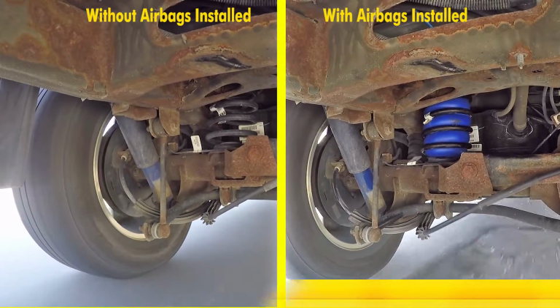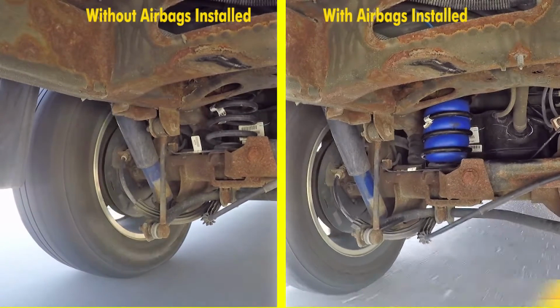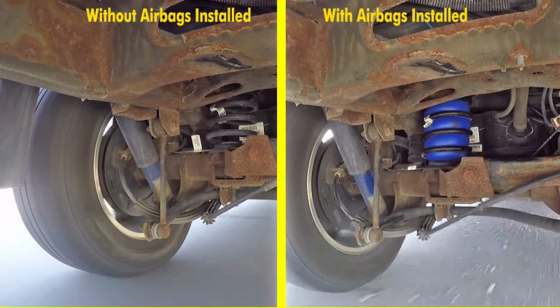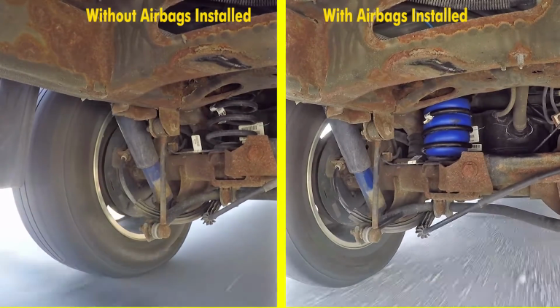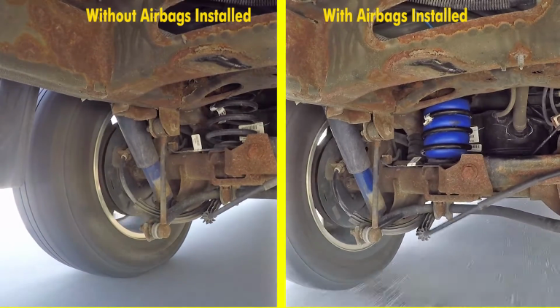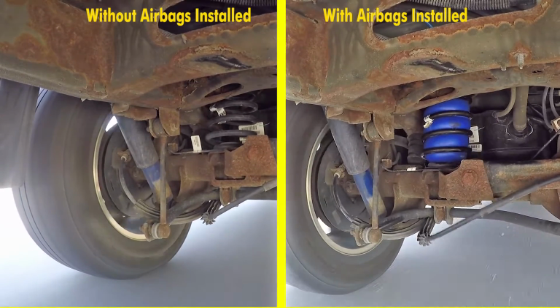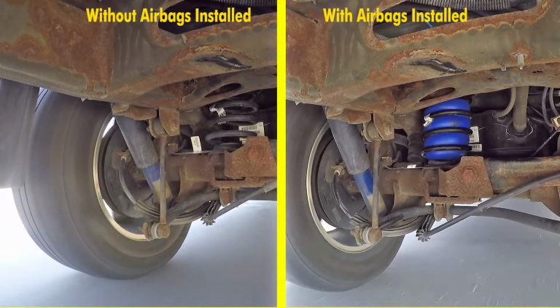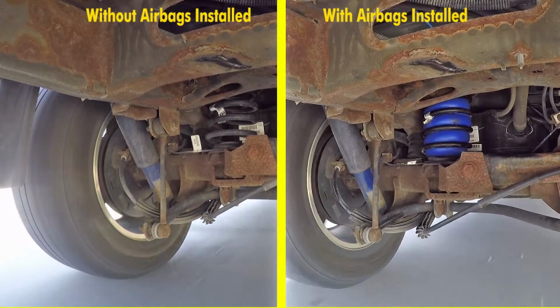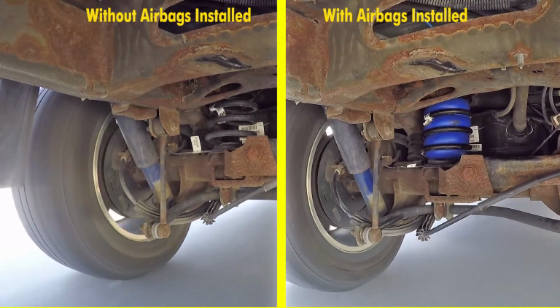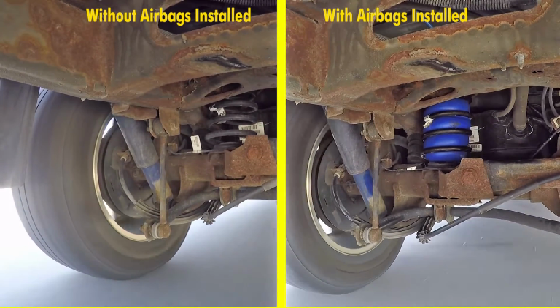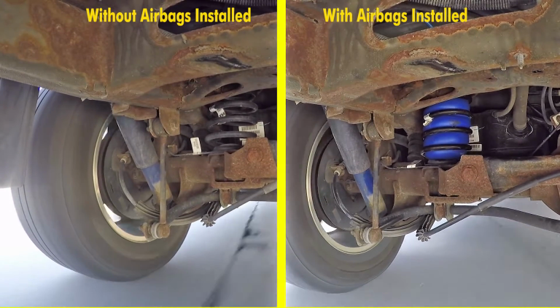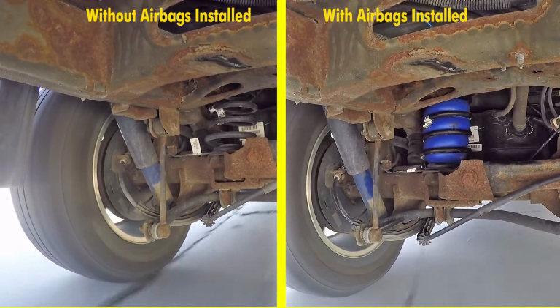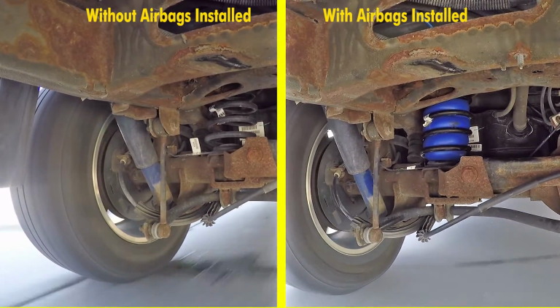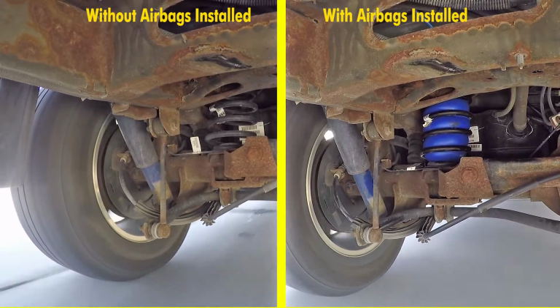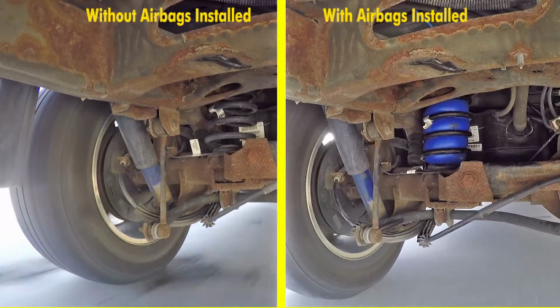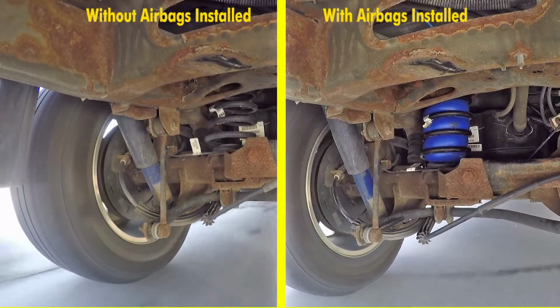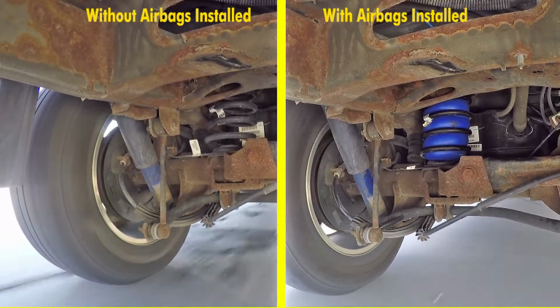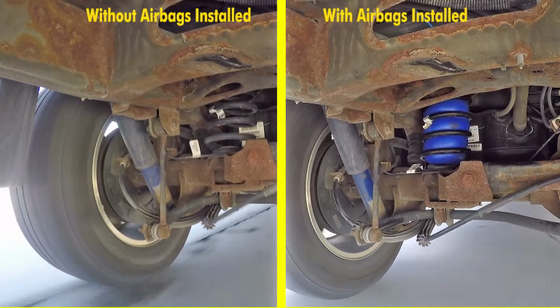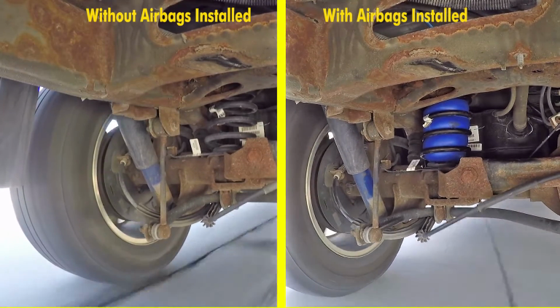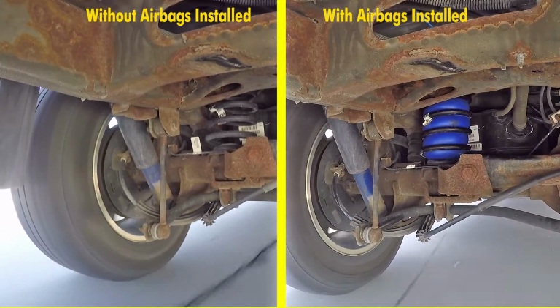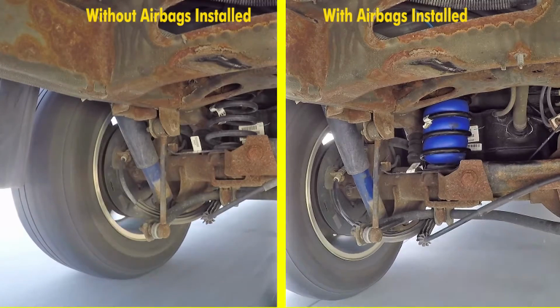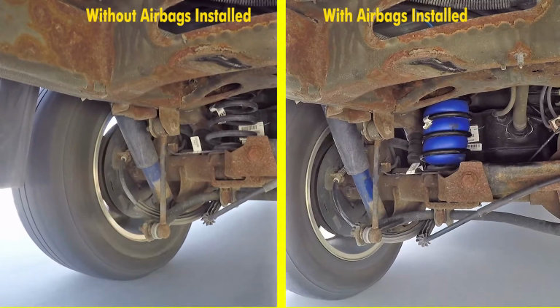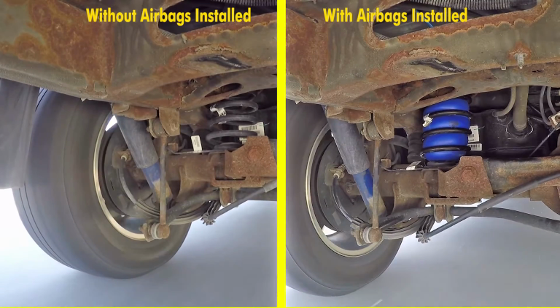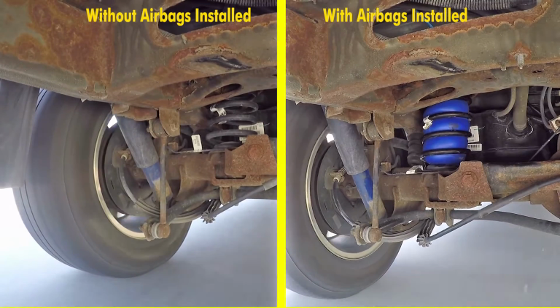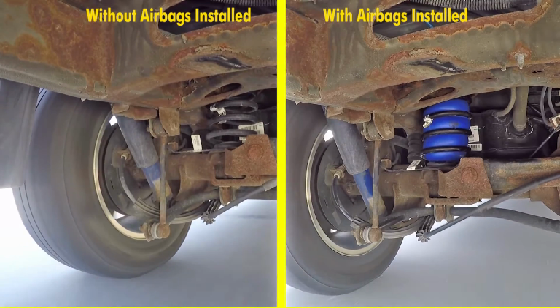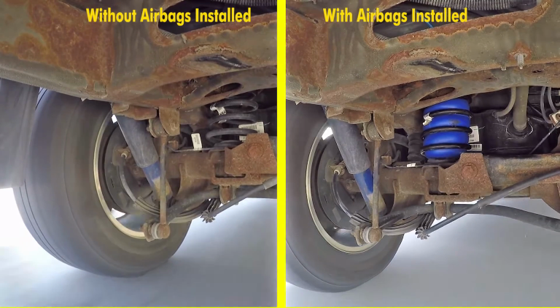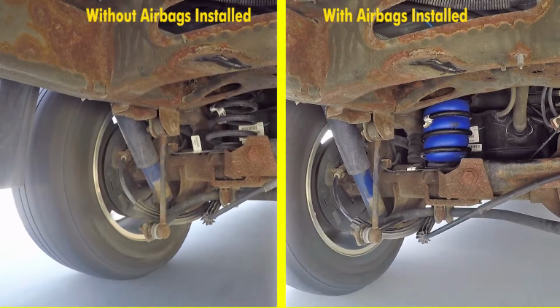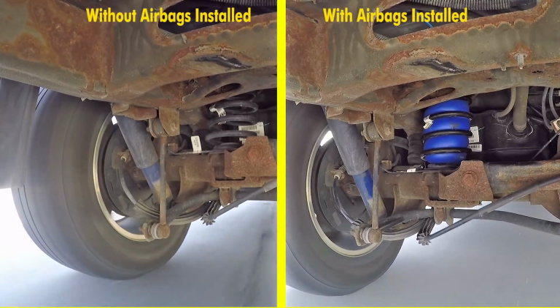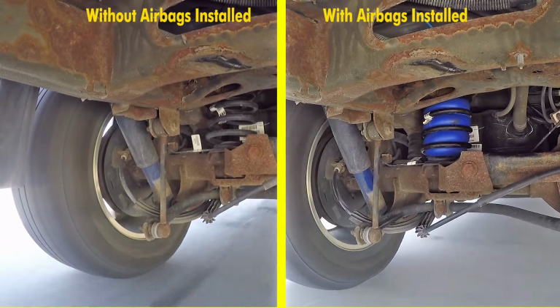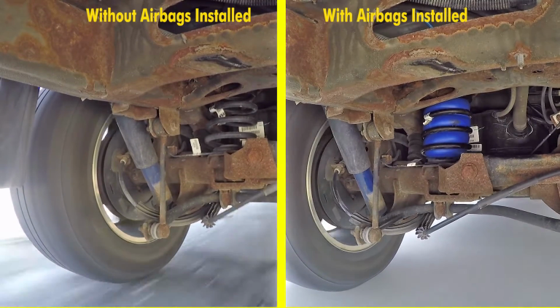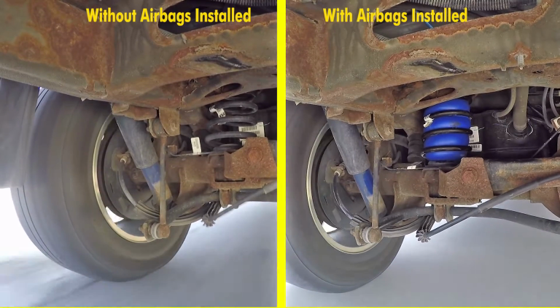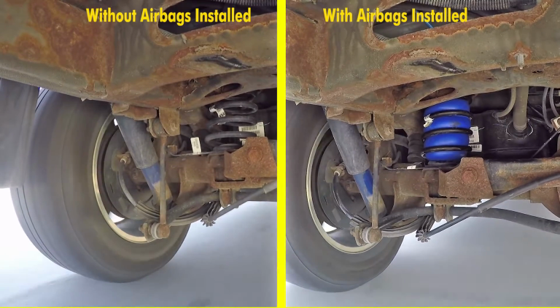The first part of our test course, we'll be doing some evasive maneuvering, doing some quick turns side to side.